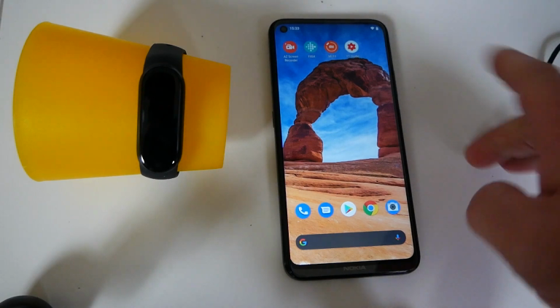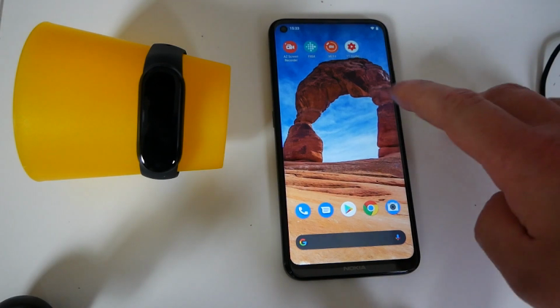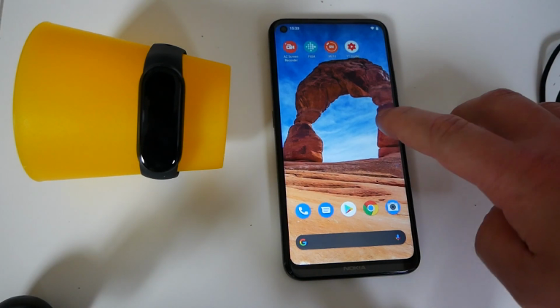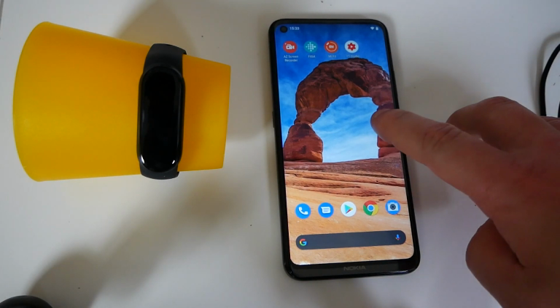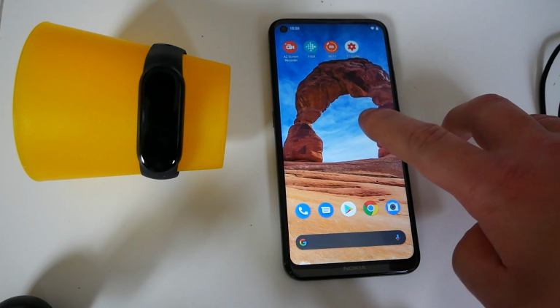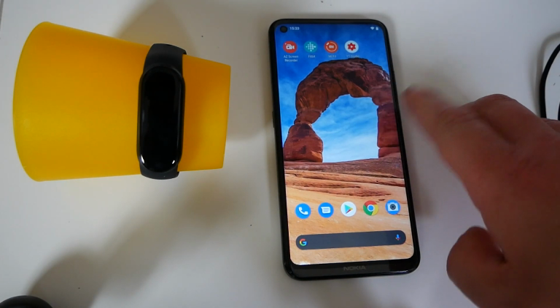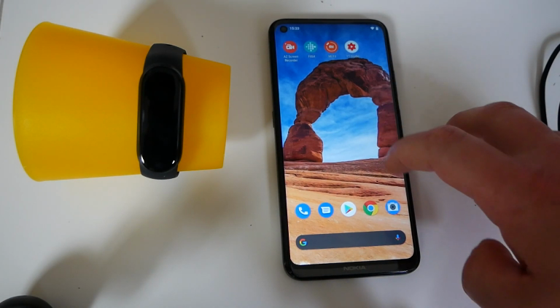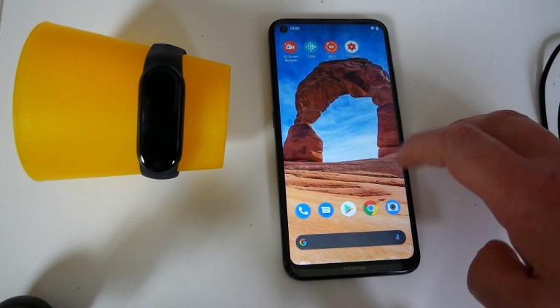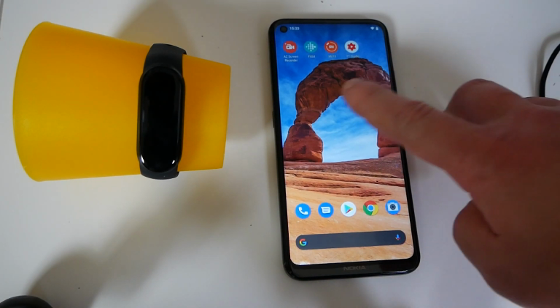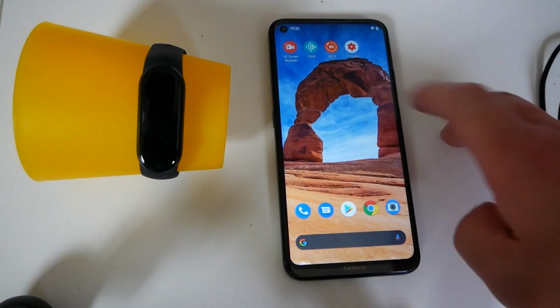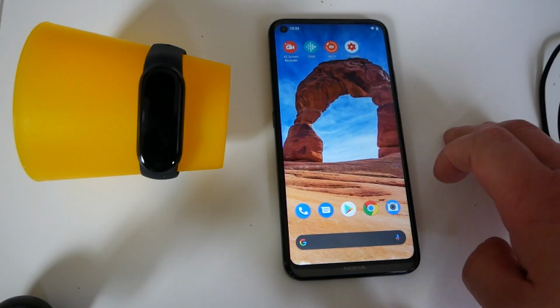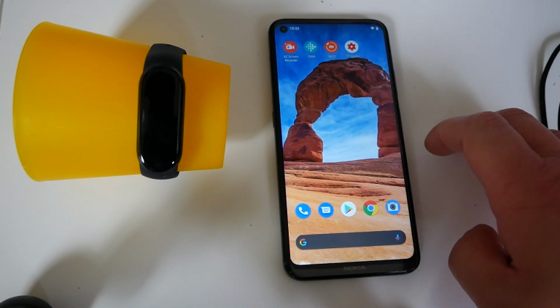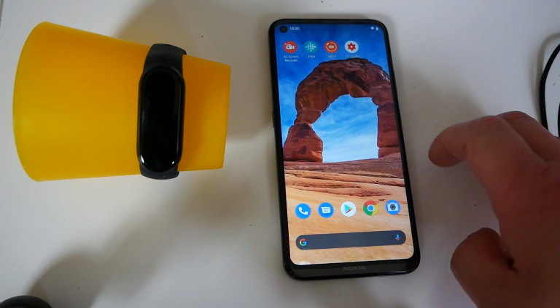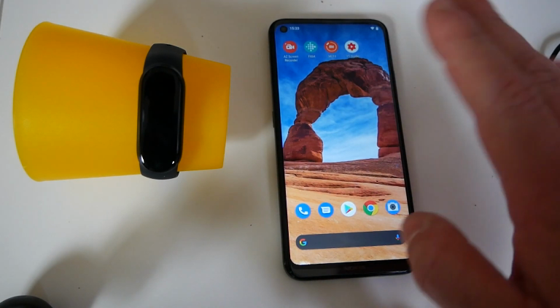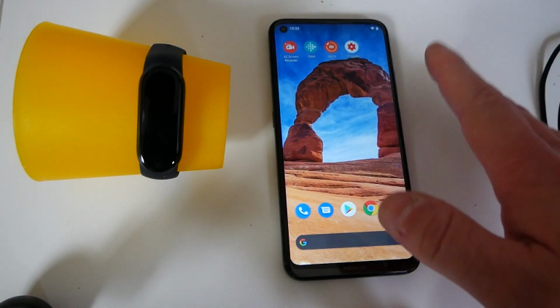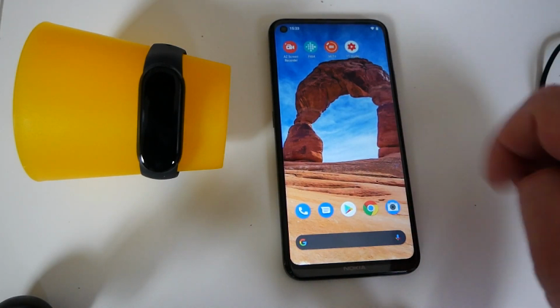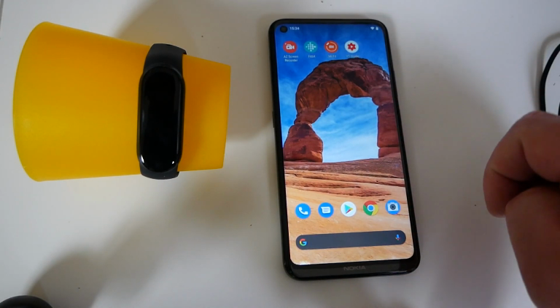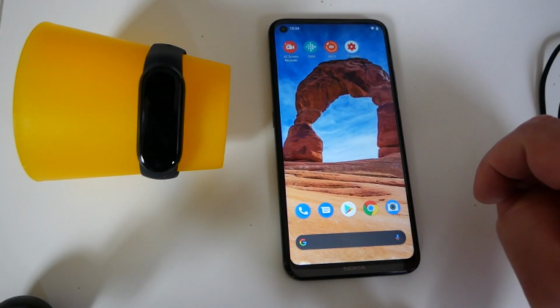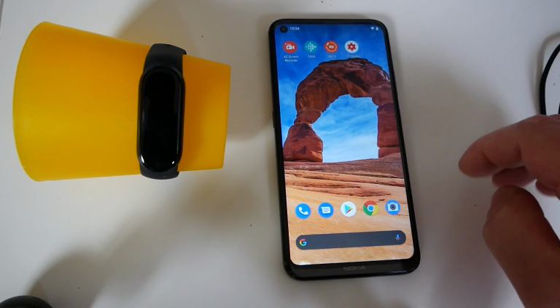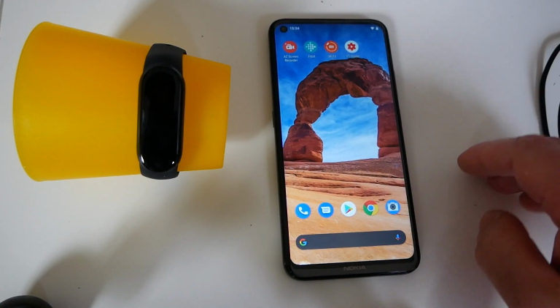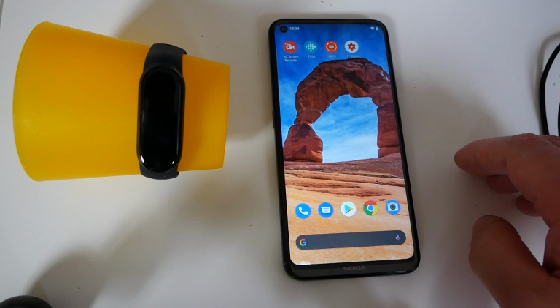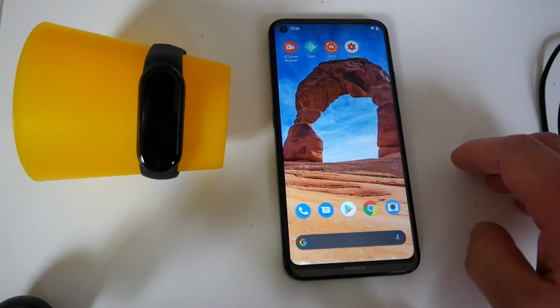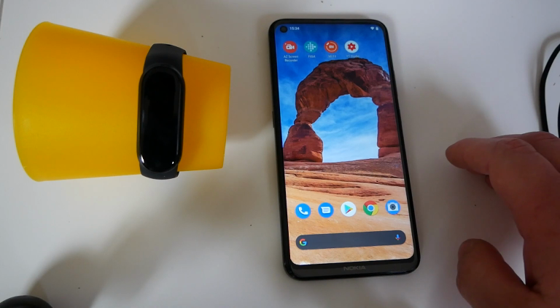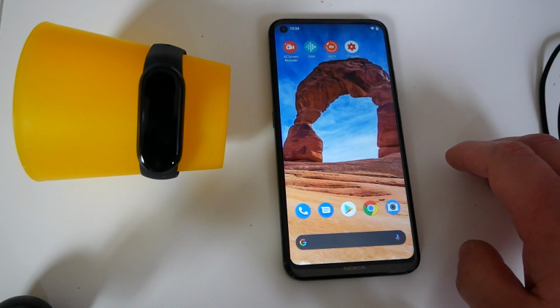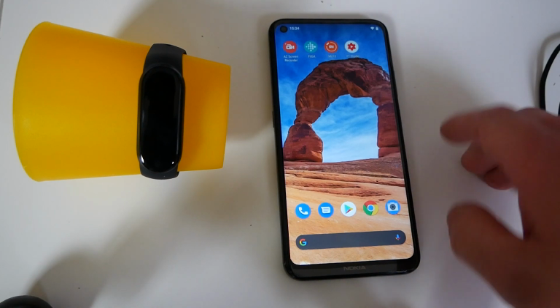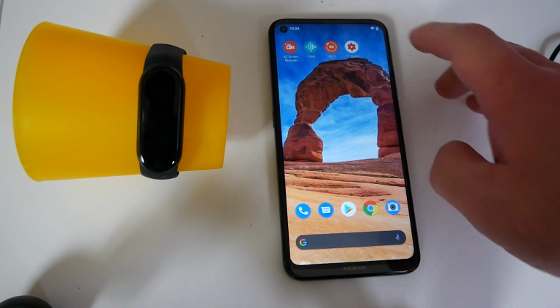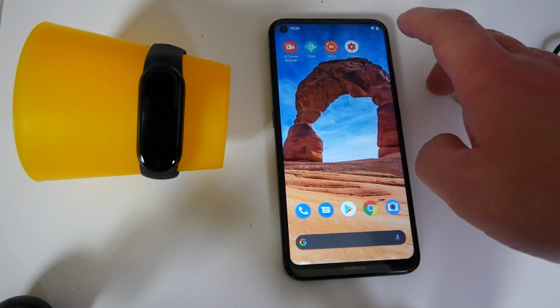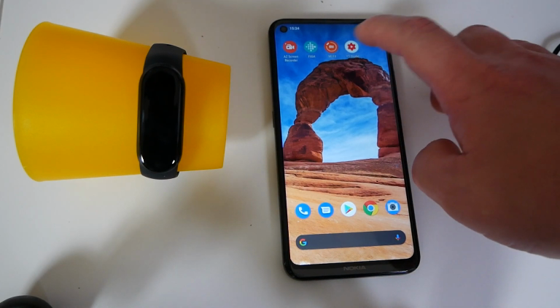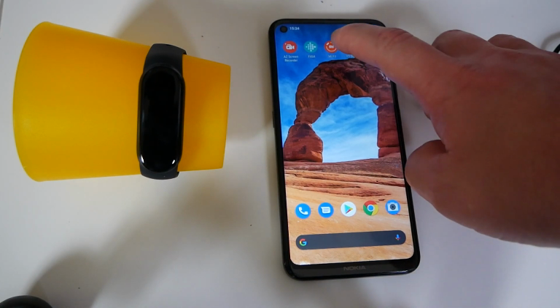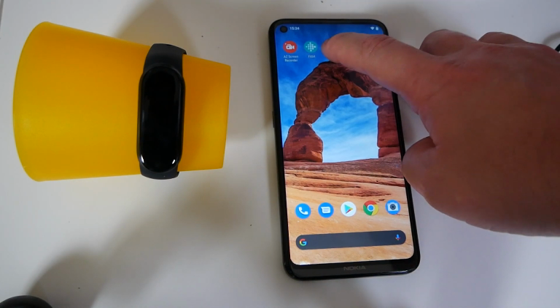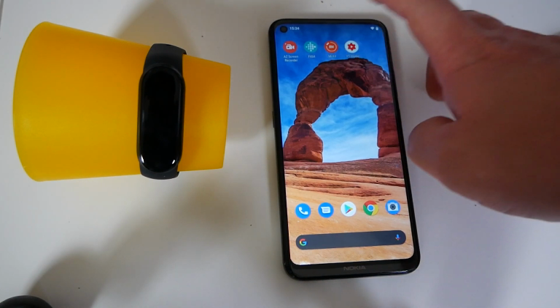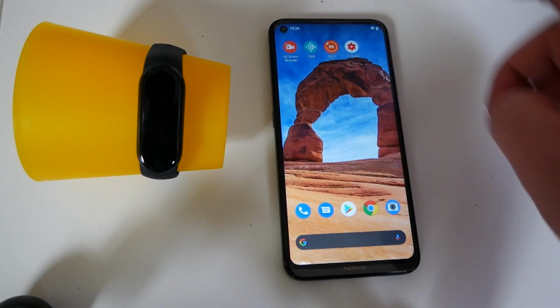First of all, obviously you go to the Android store, pick up the Mi Fit app, go through, do the registration, all that kind of usual stuff, and then head into the app itself.